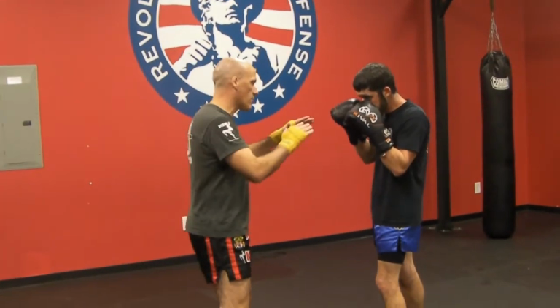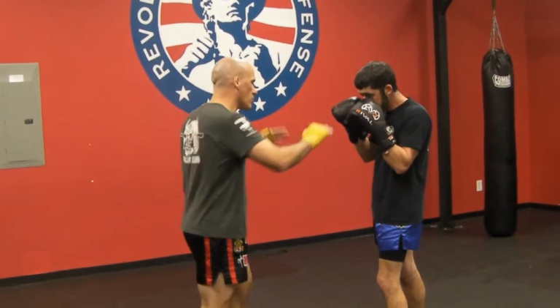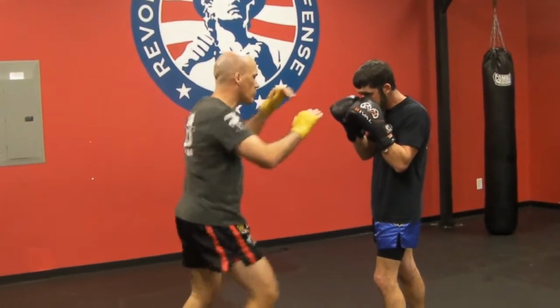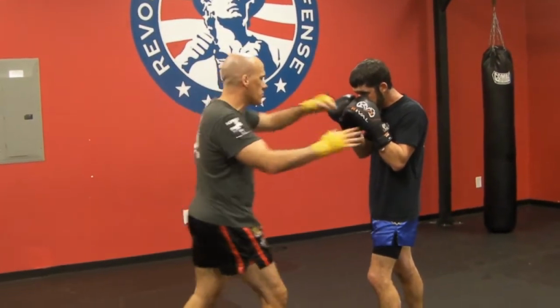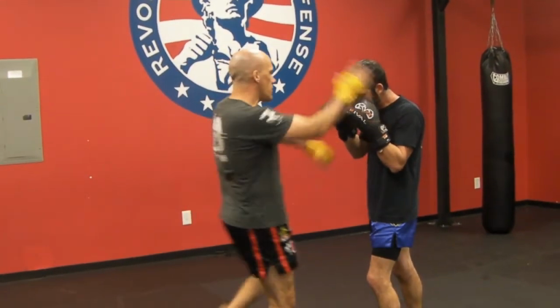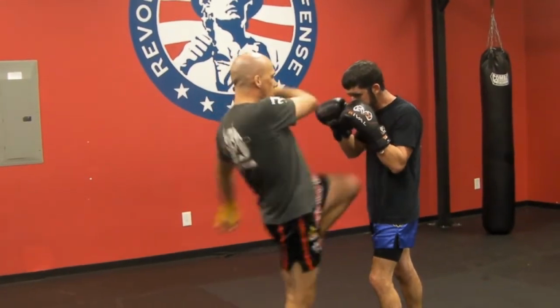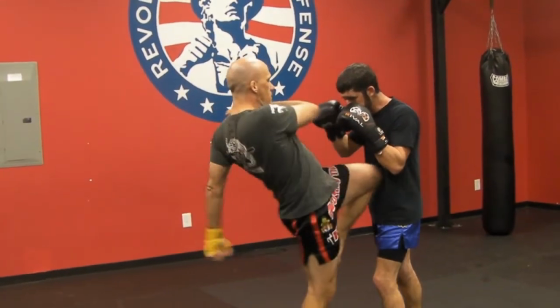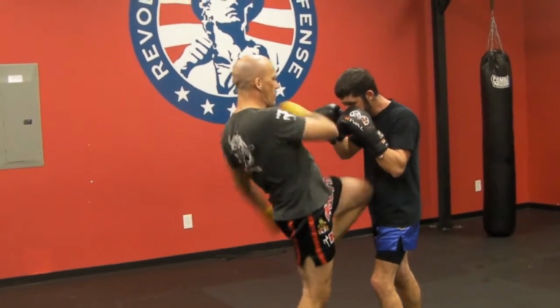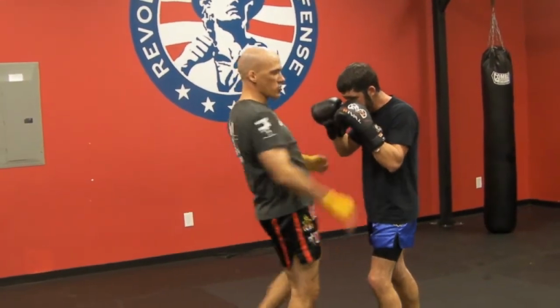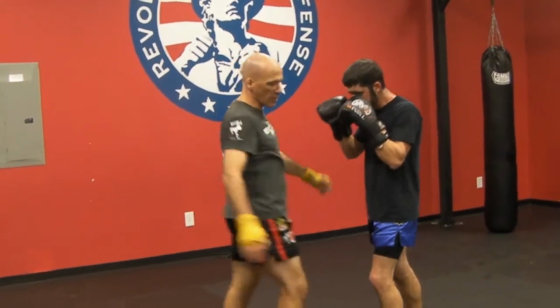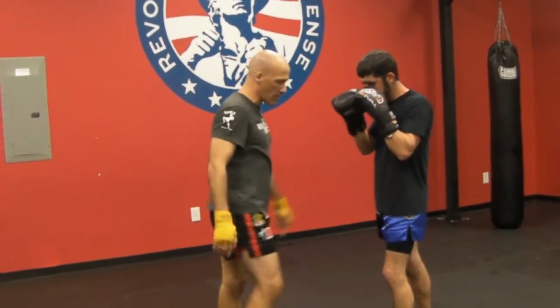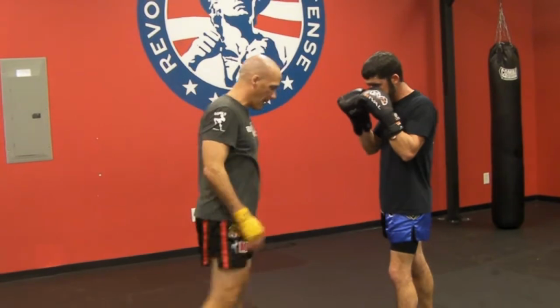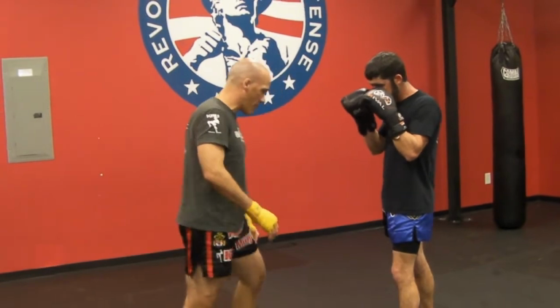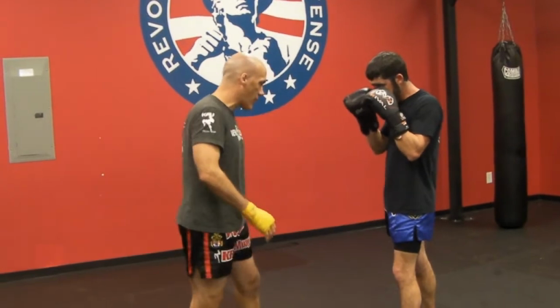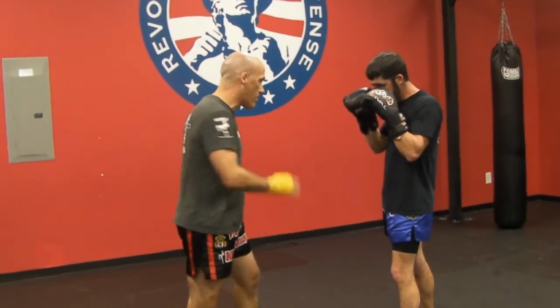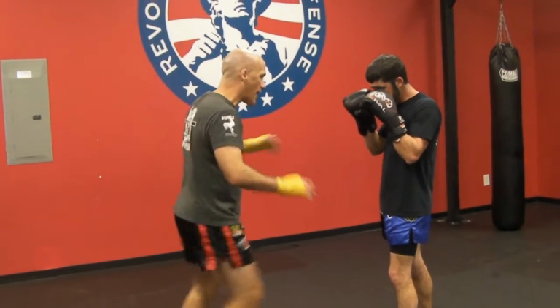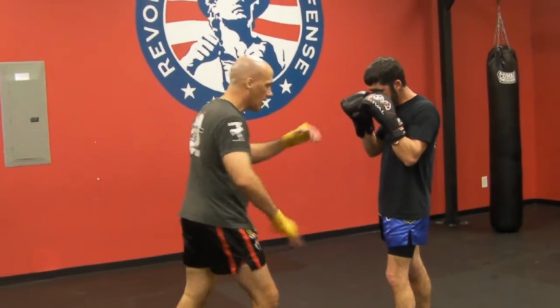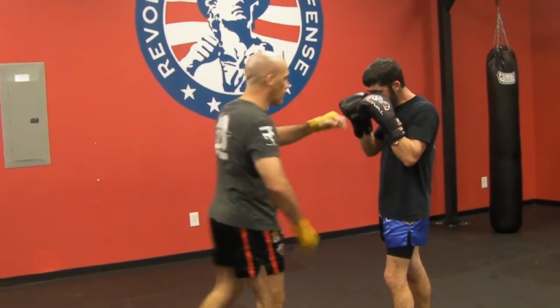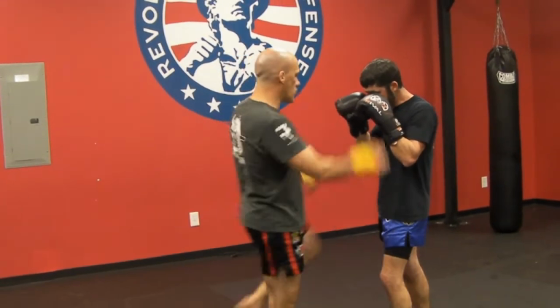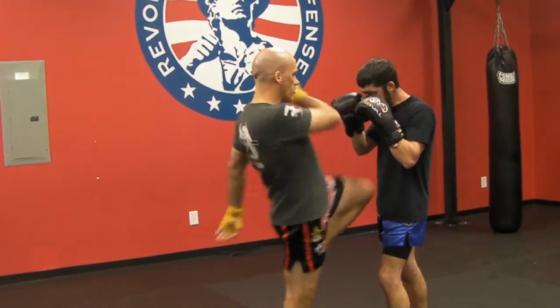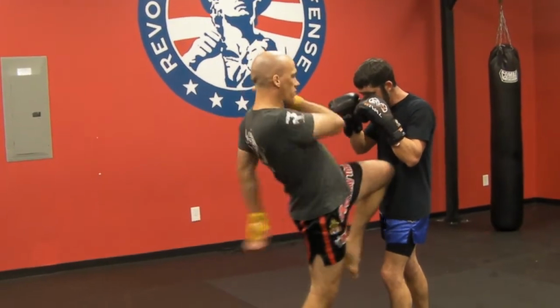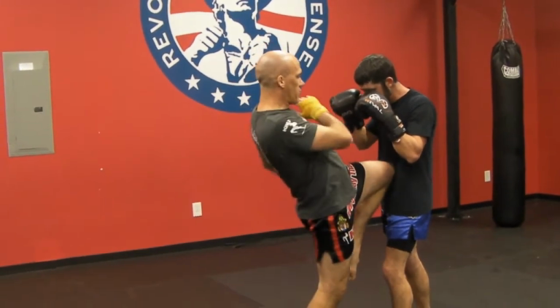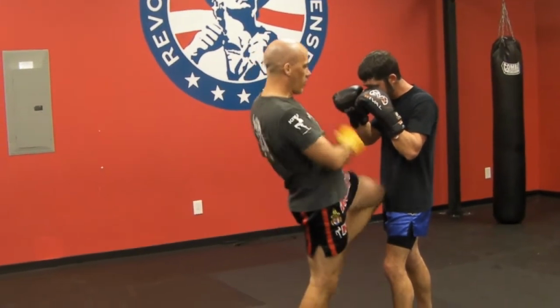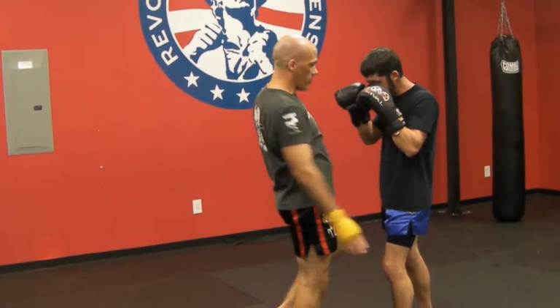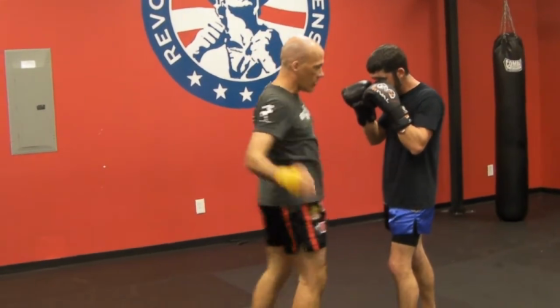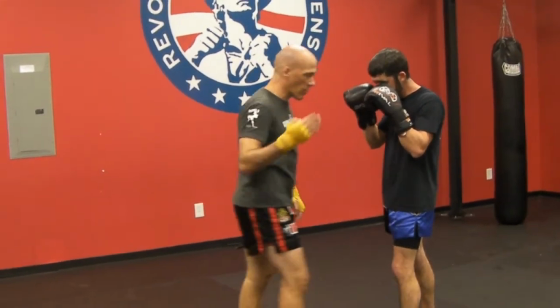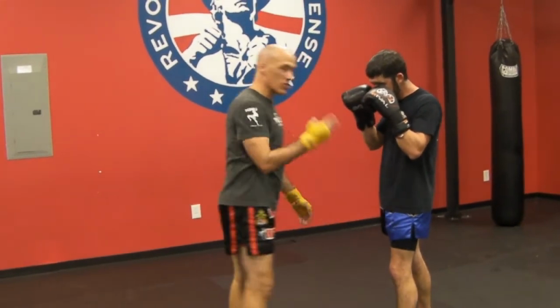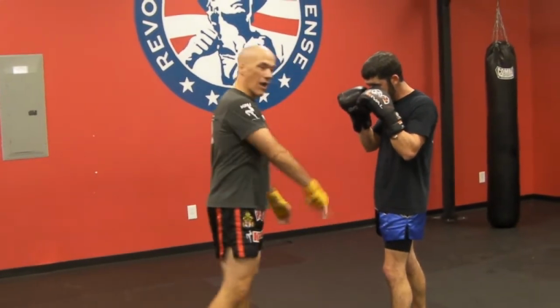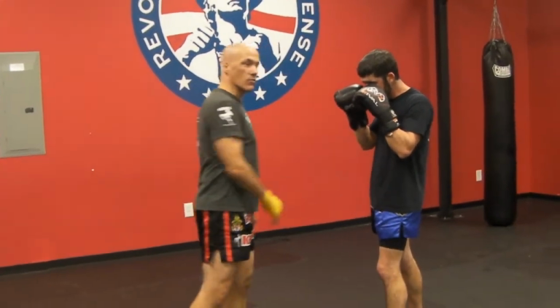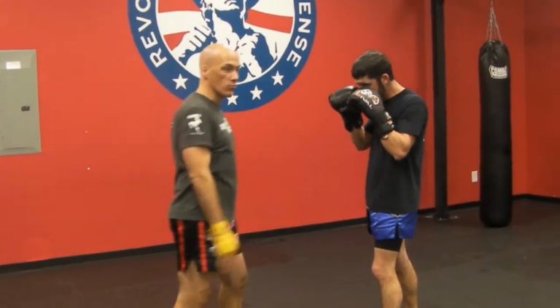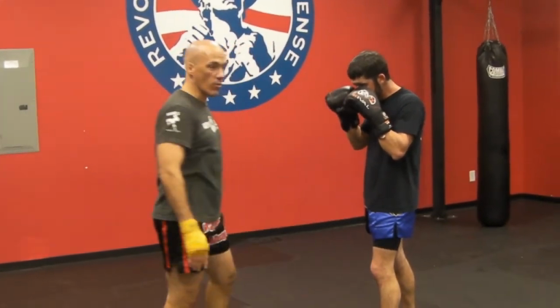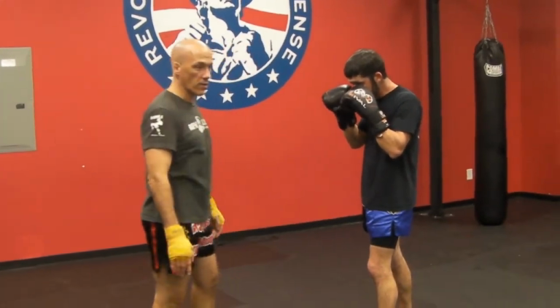Same thing with the switch knee — I'm just bringing my left leg back like Jason explained earlier so I can drive in with more momentum.